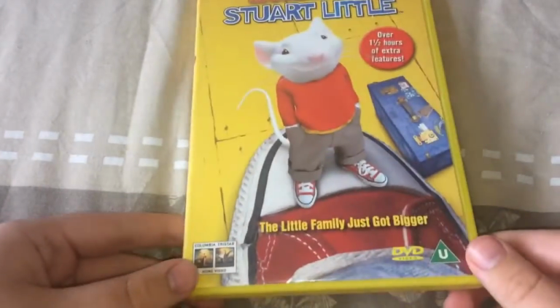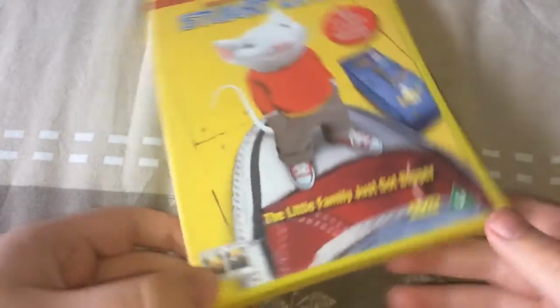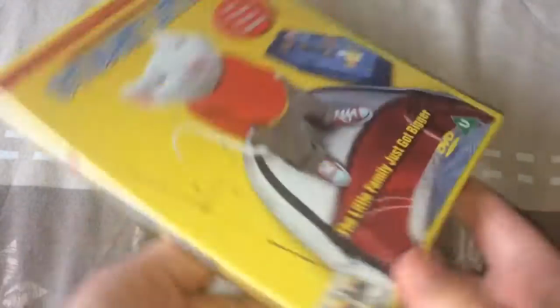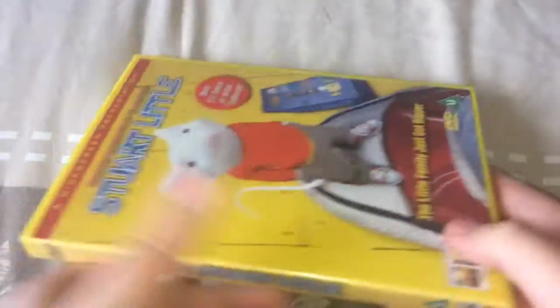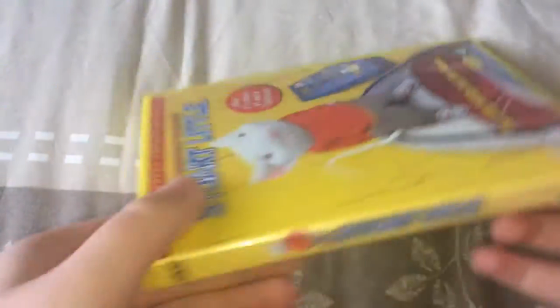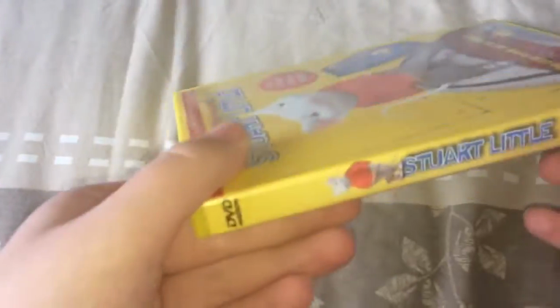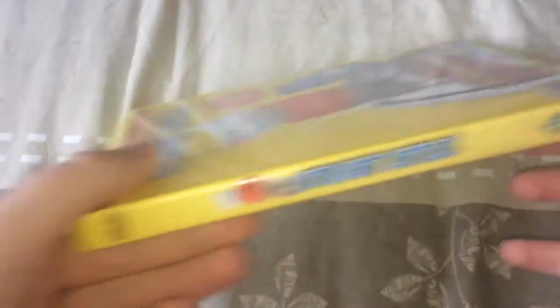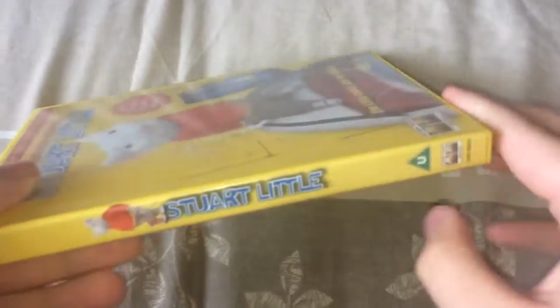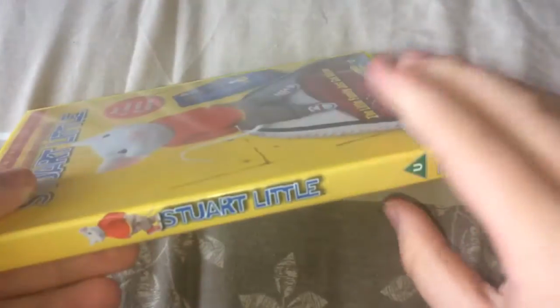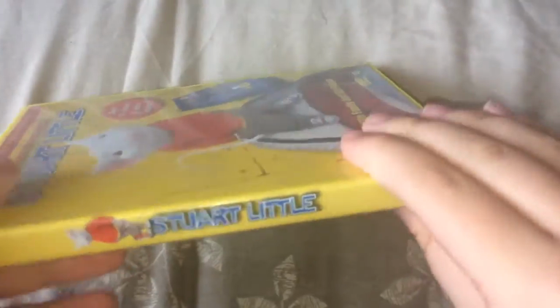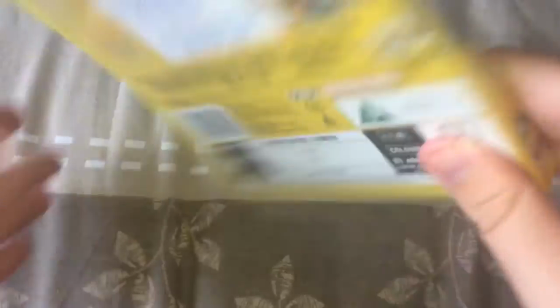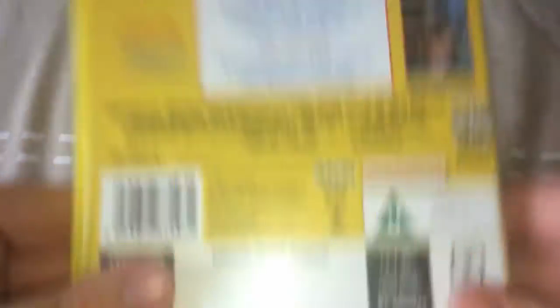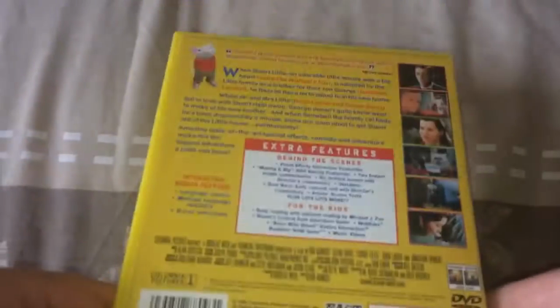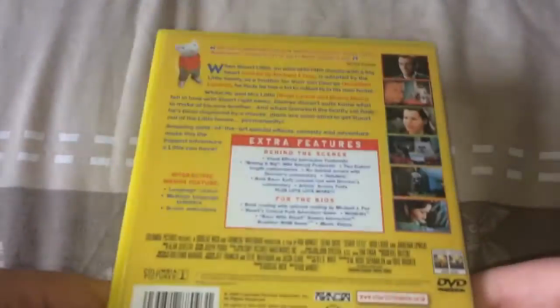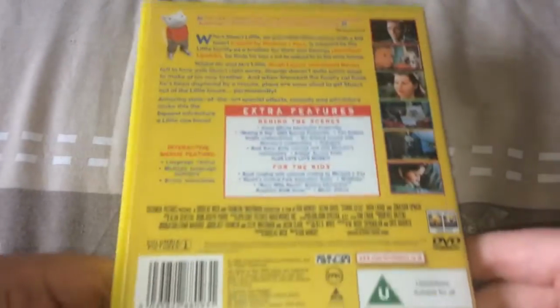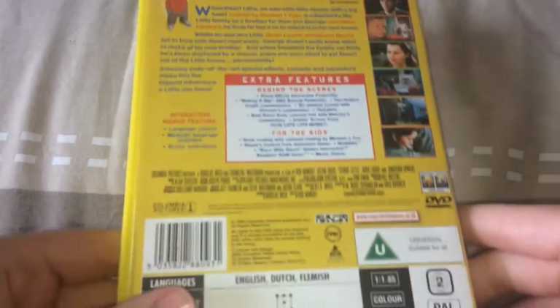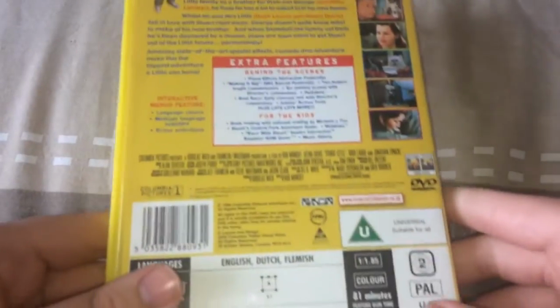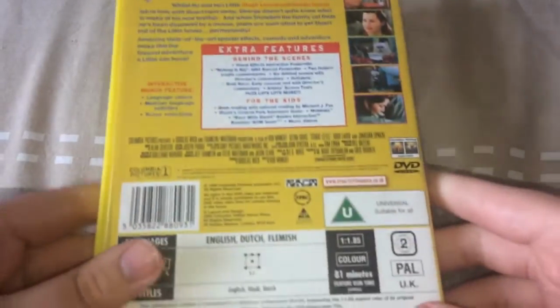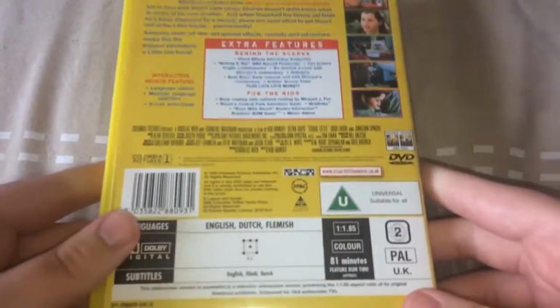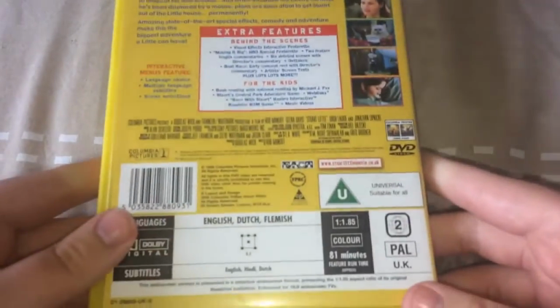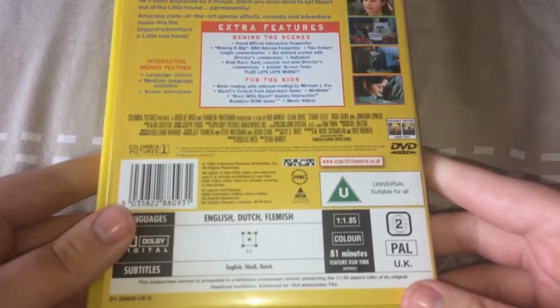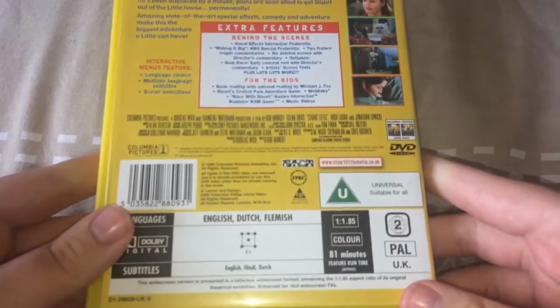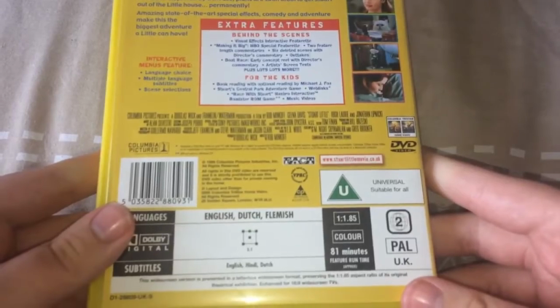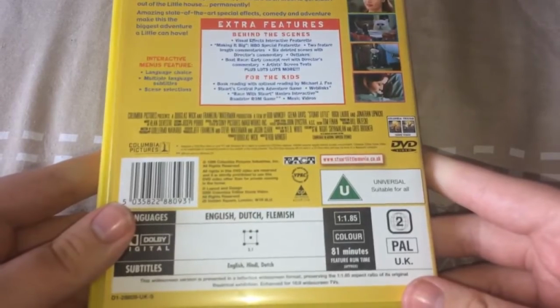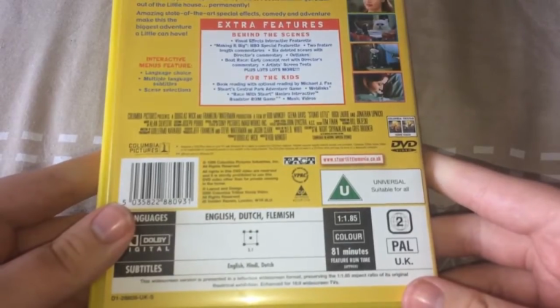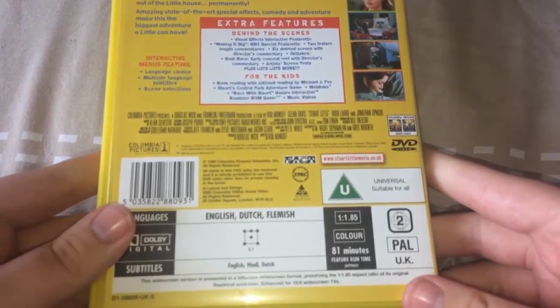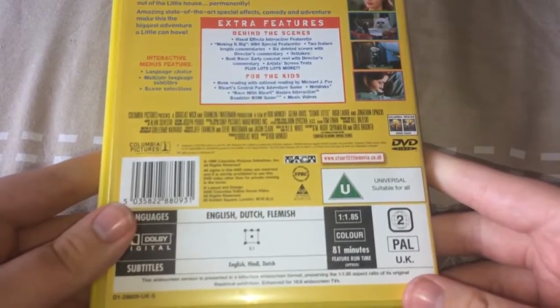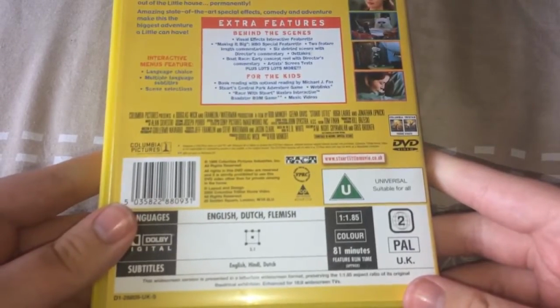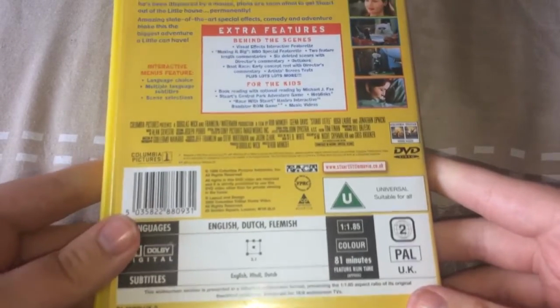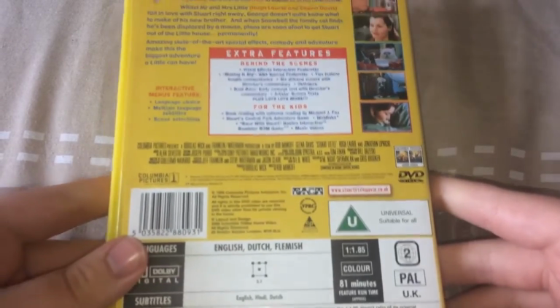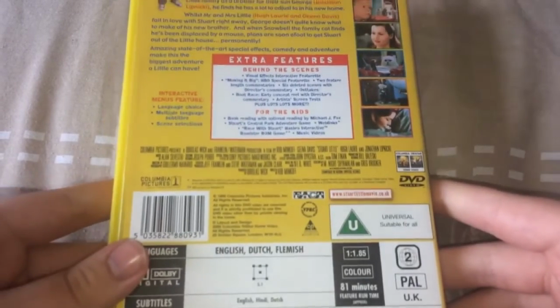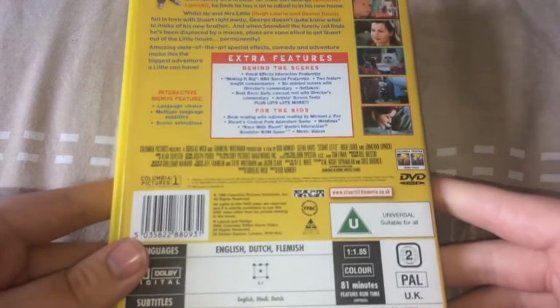I see you. Here's the spine. And here's the back. It runs for 81 minutes.